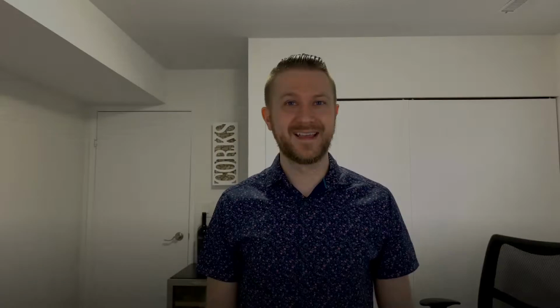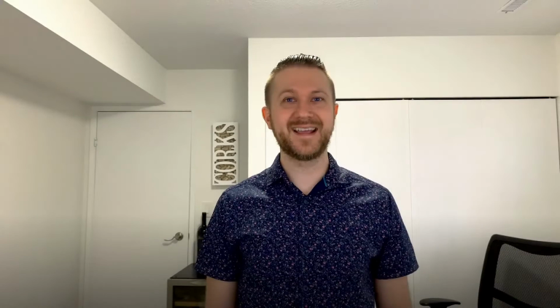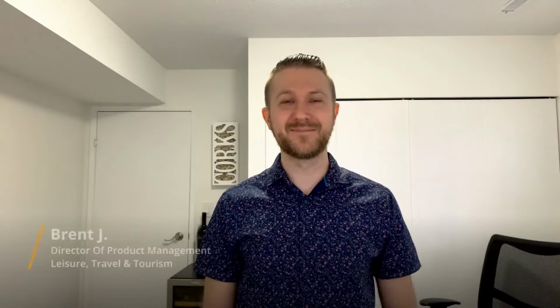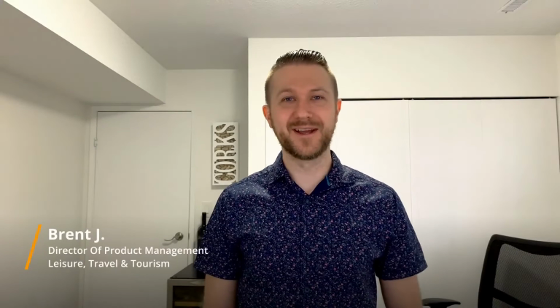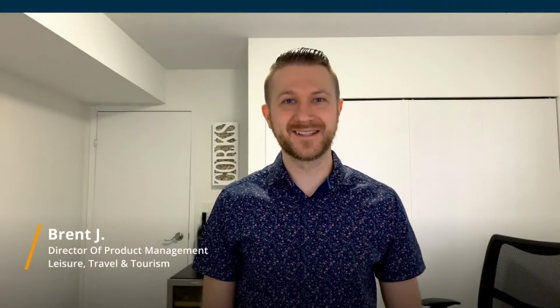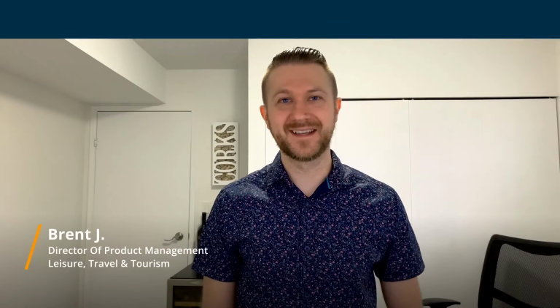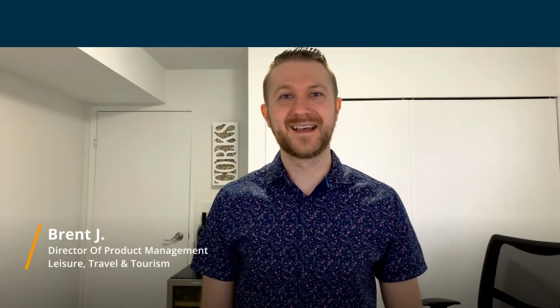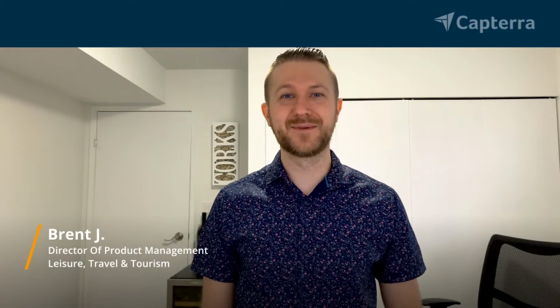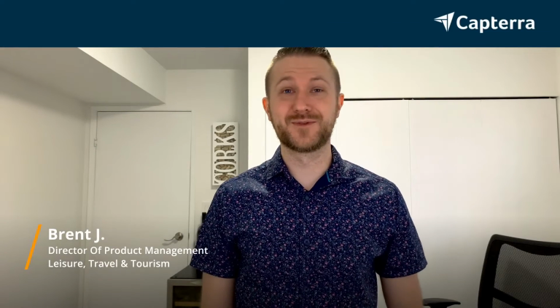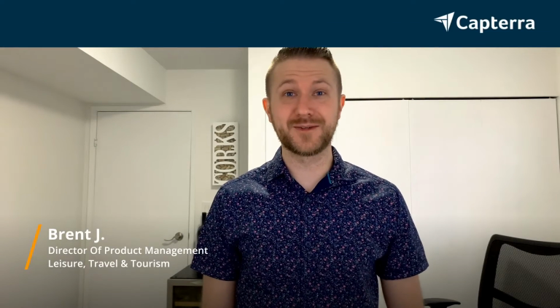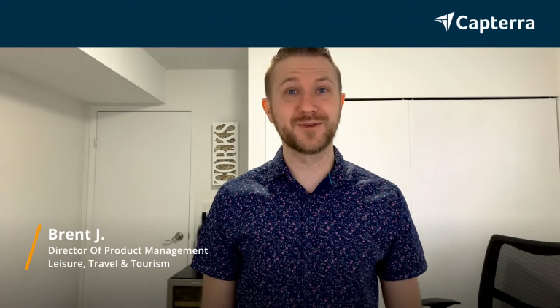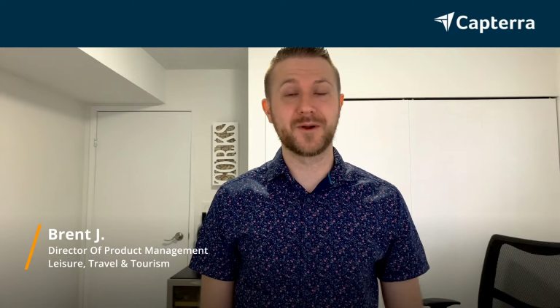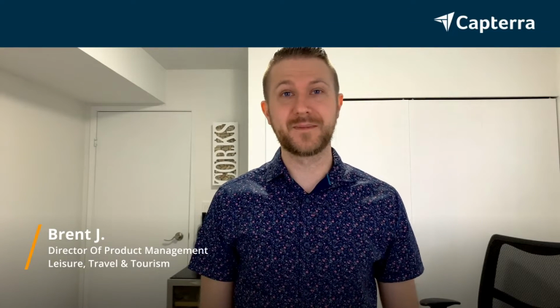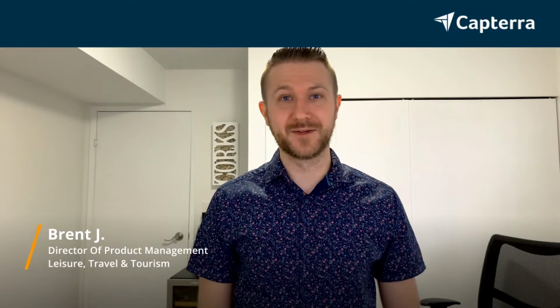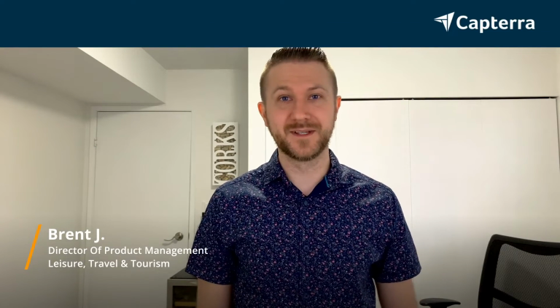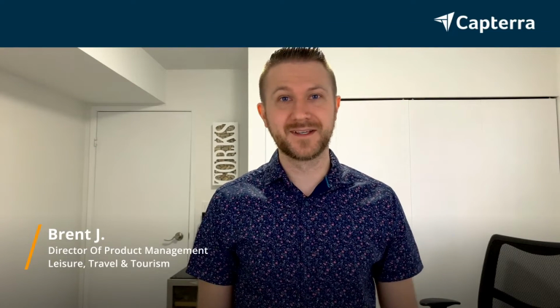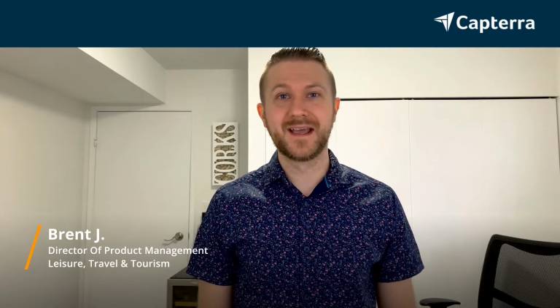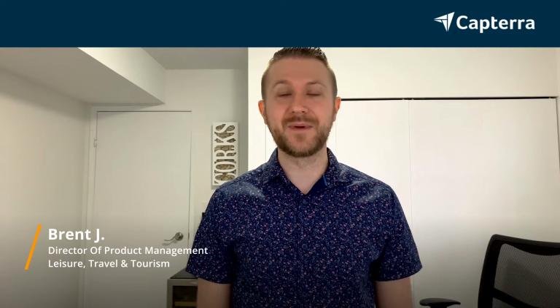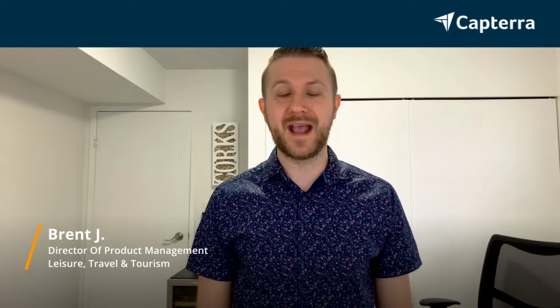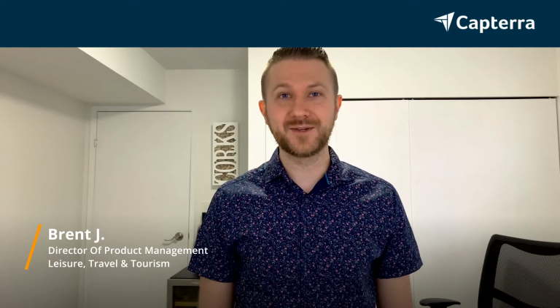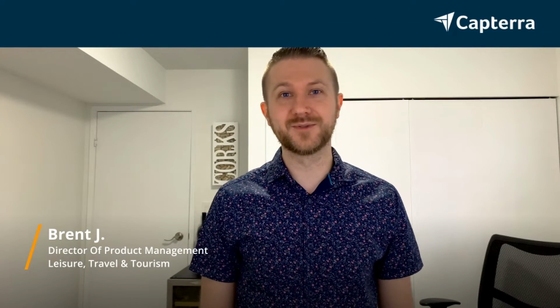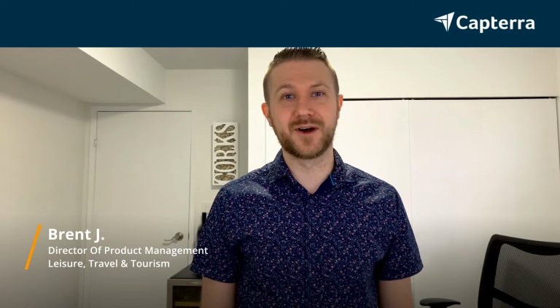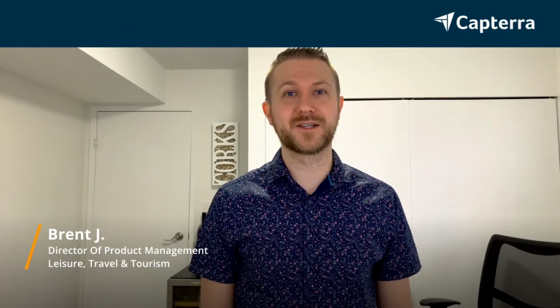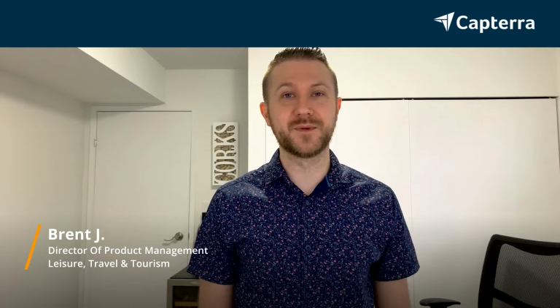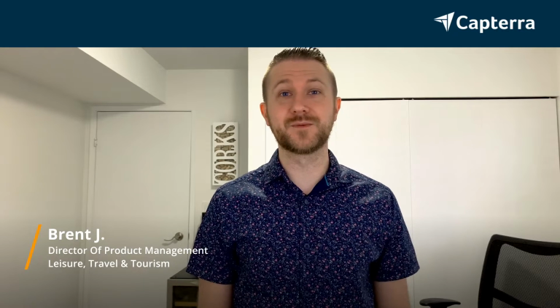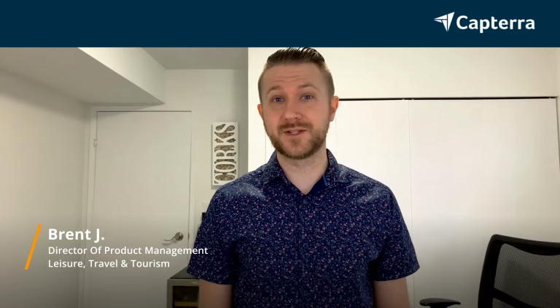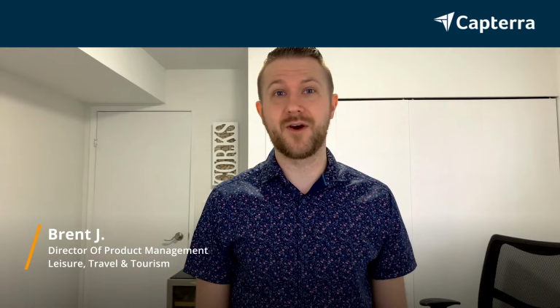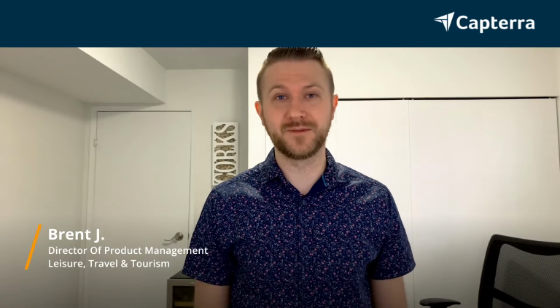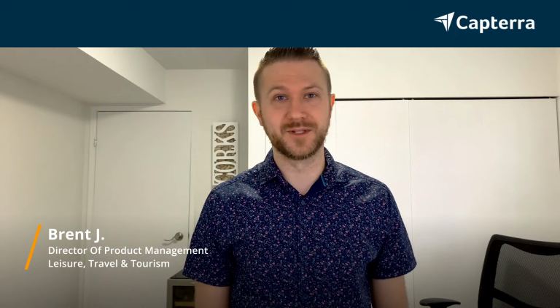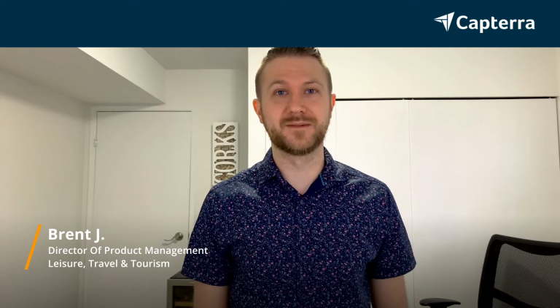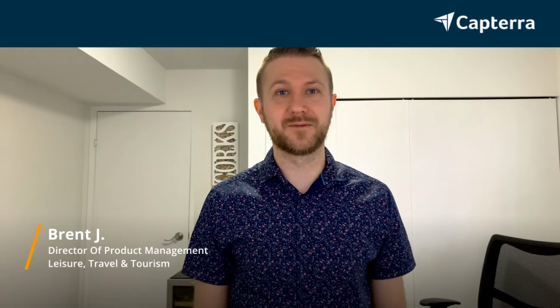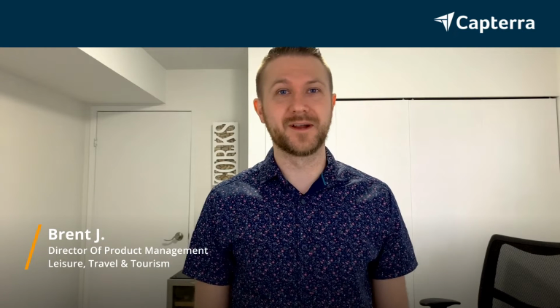Hey, I'm Brent. I'm the Director of Product Management, and we had Google Docs, but we switched to Confluence and prefer it.